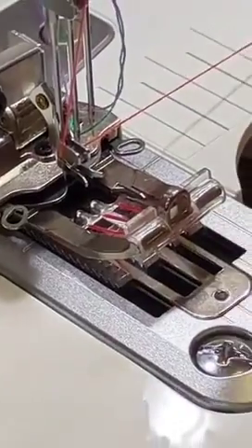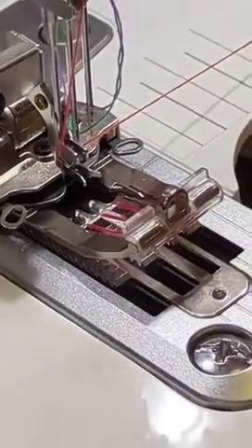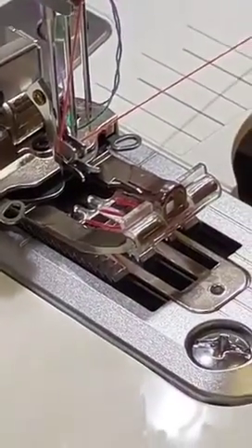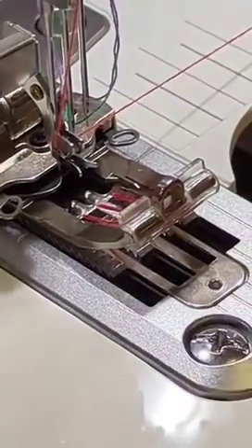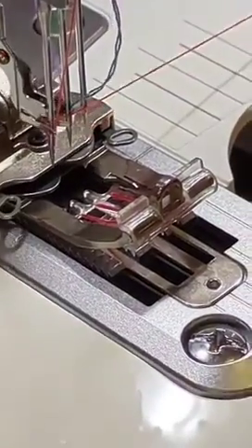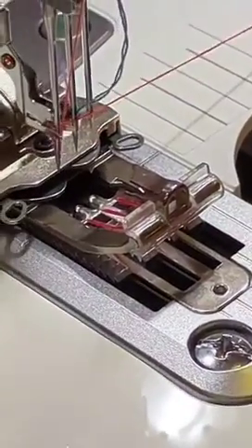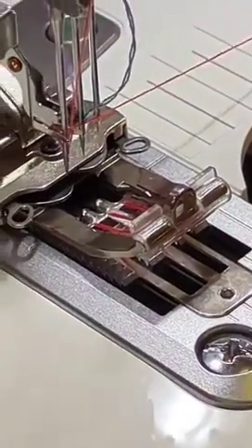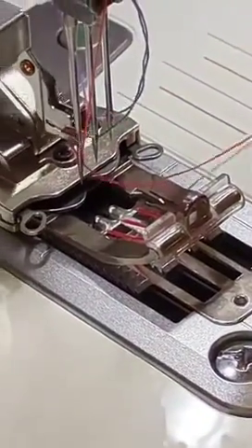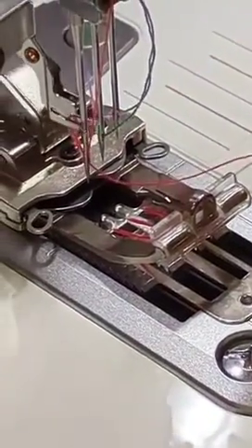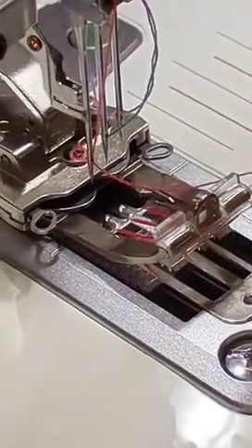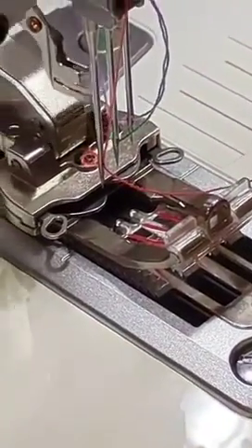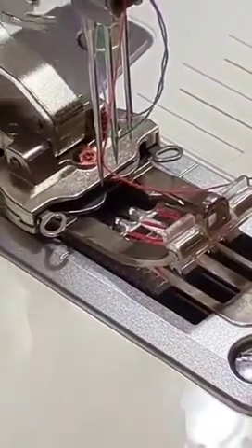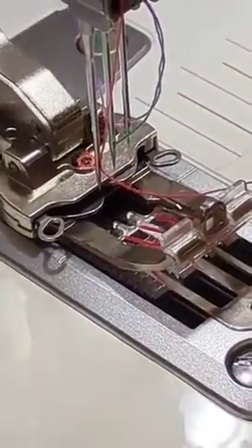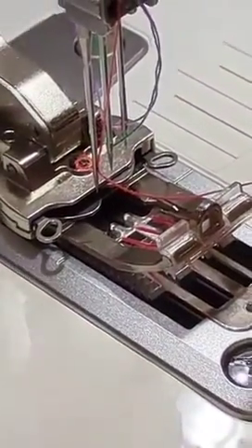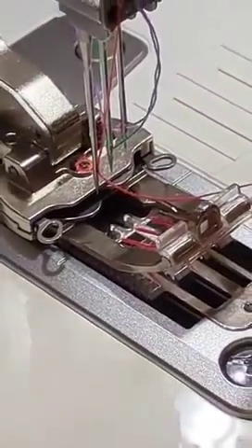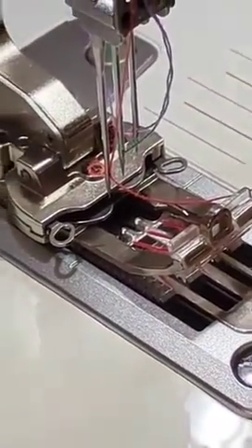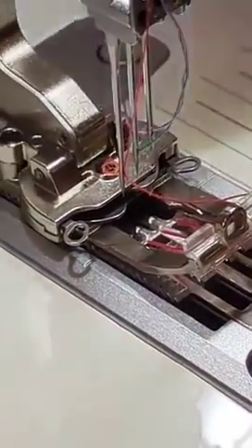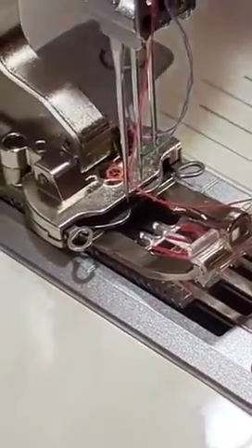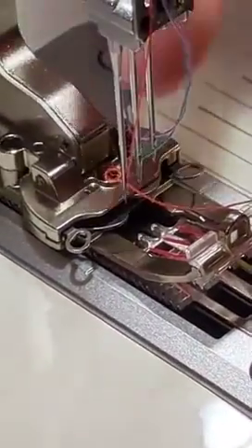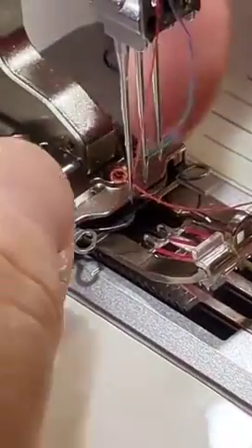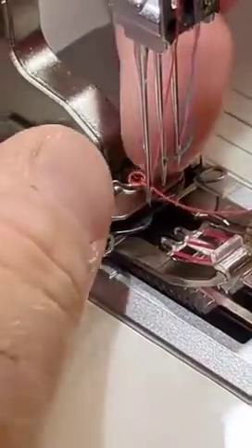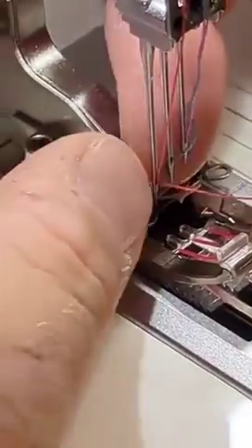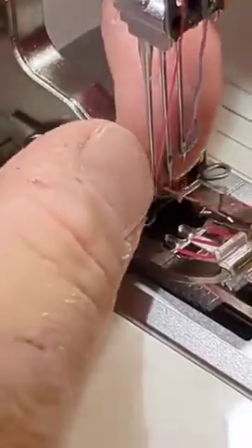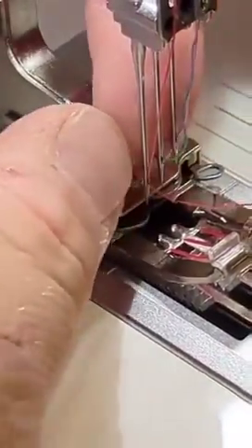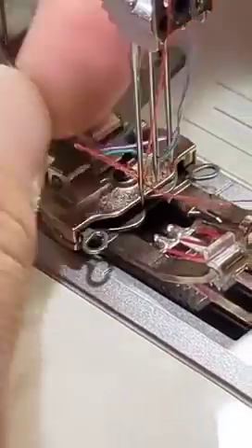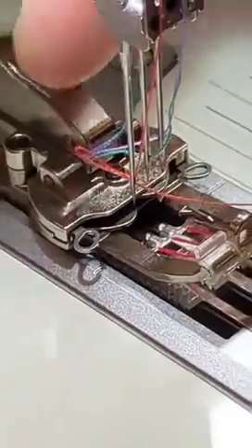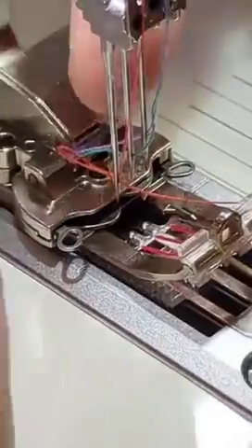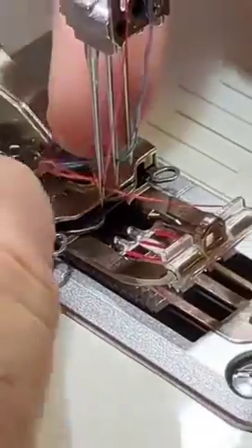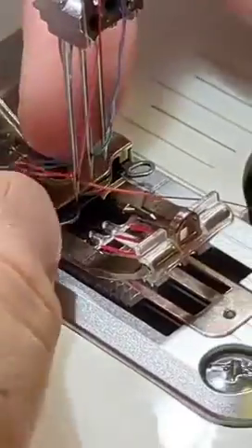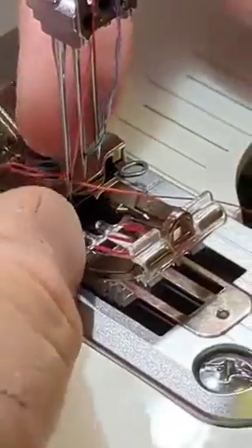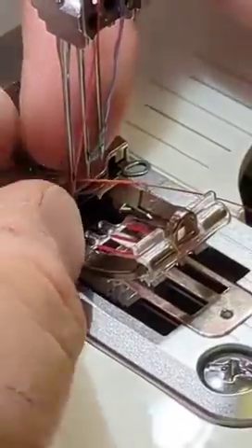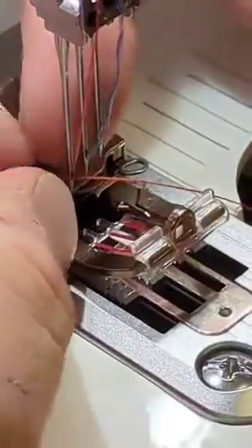Once they're in, the hook will grab hold of the eye itself and the needle and the thread and pull it through.